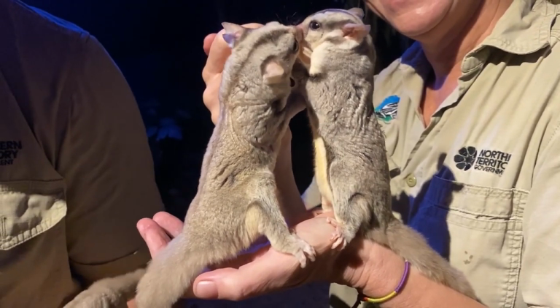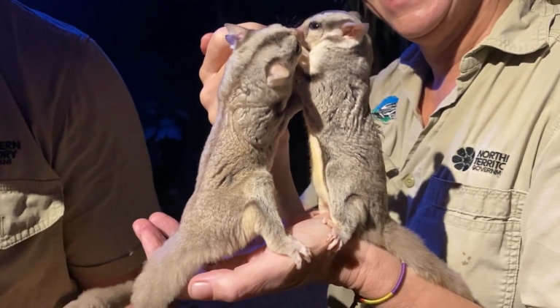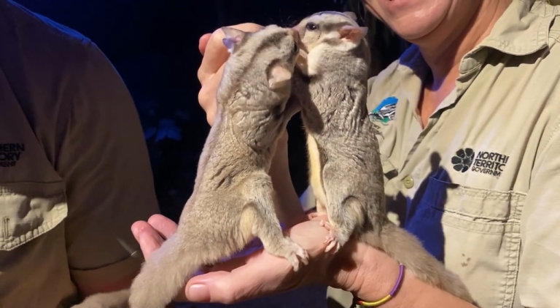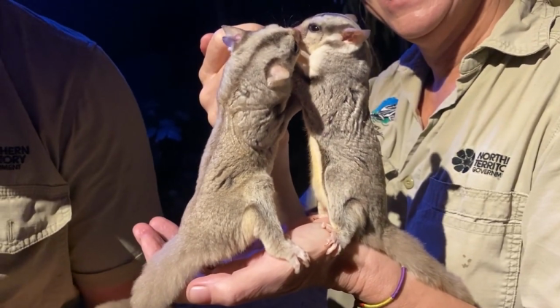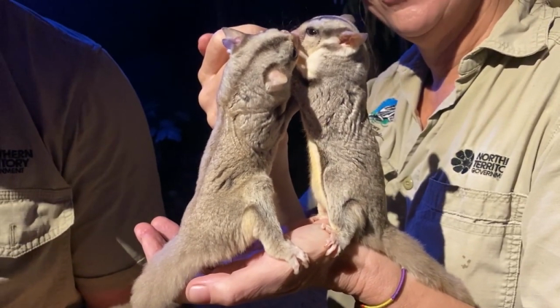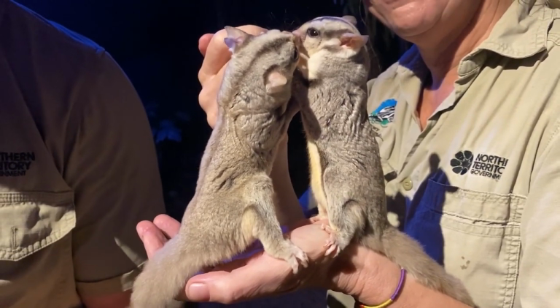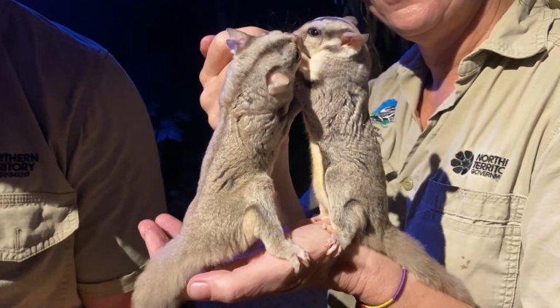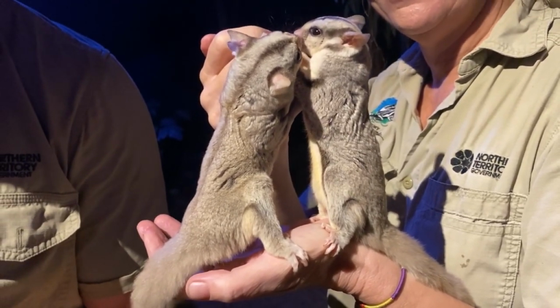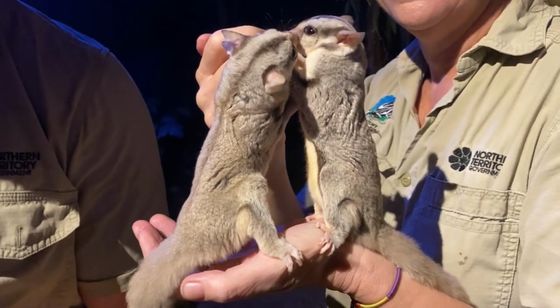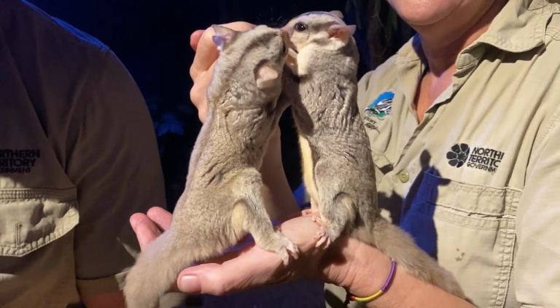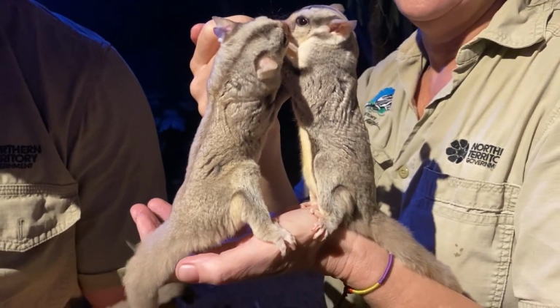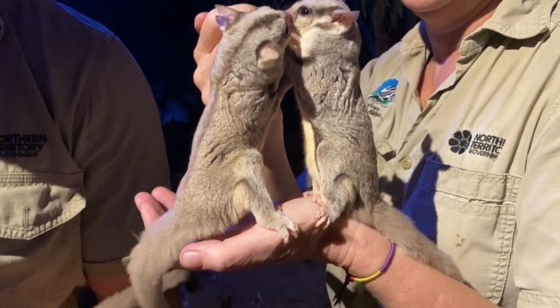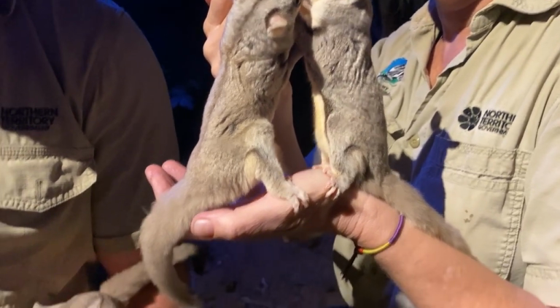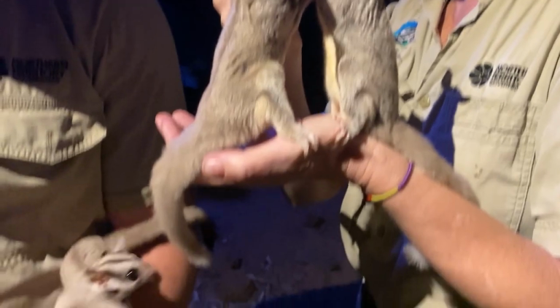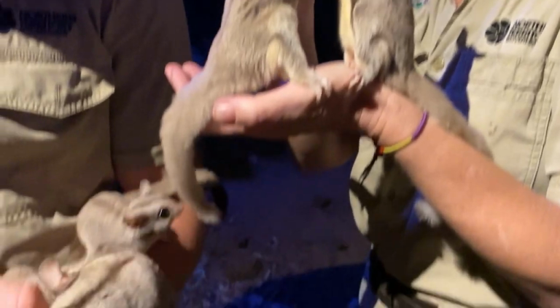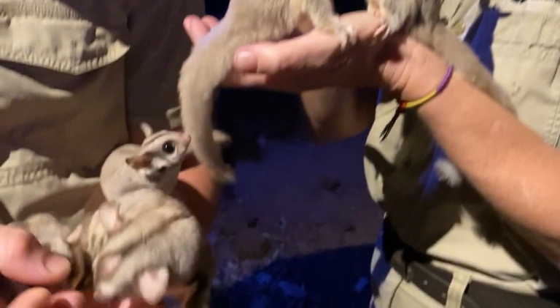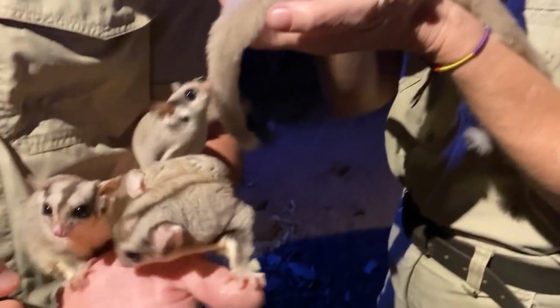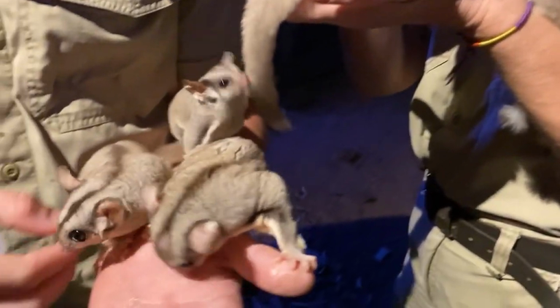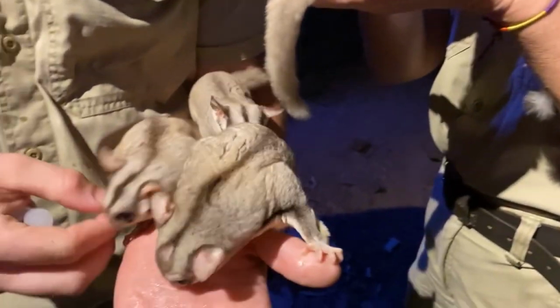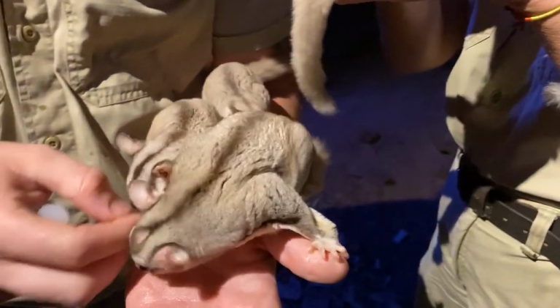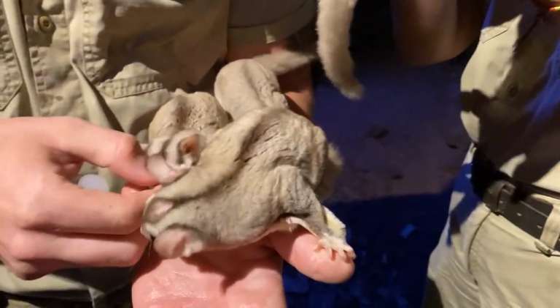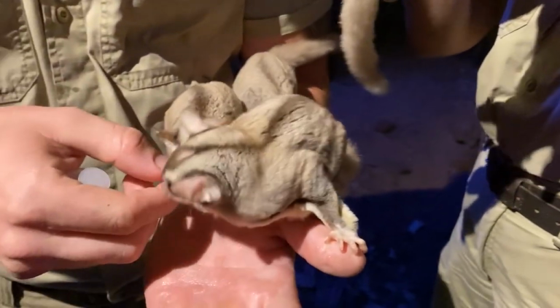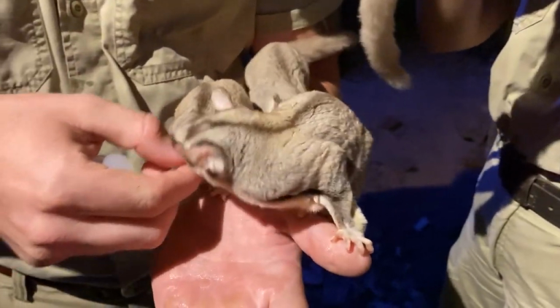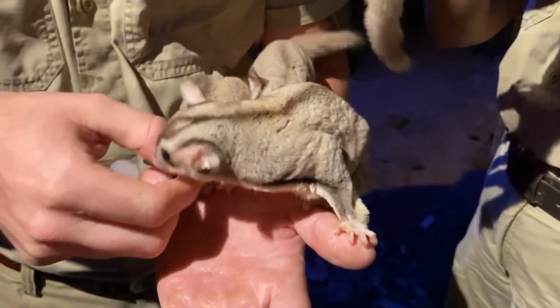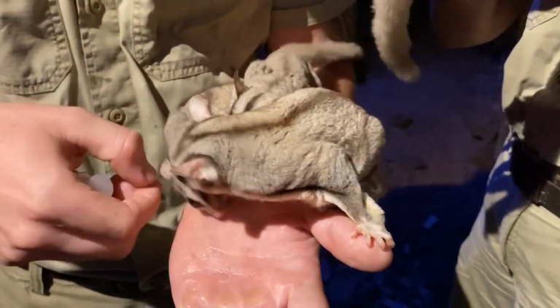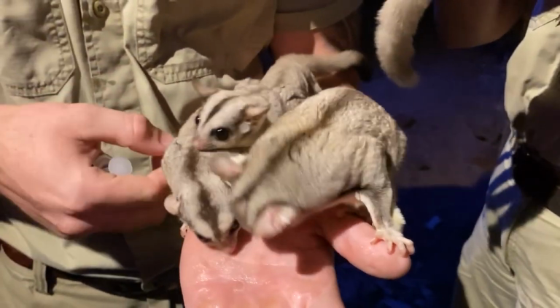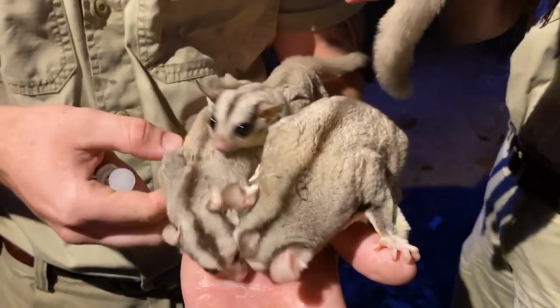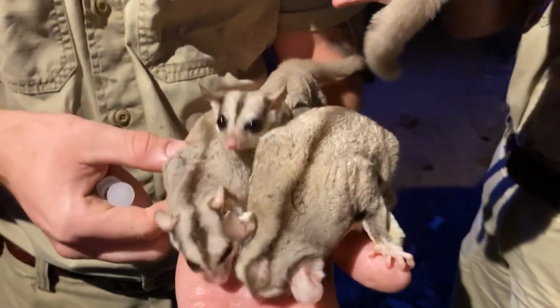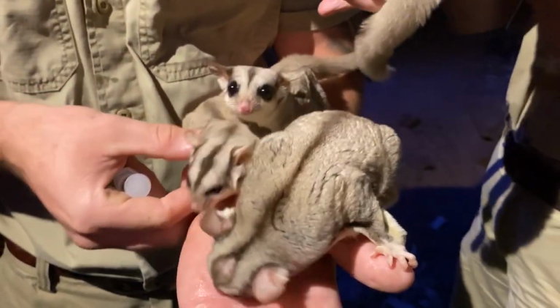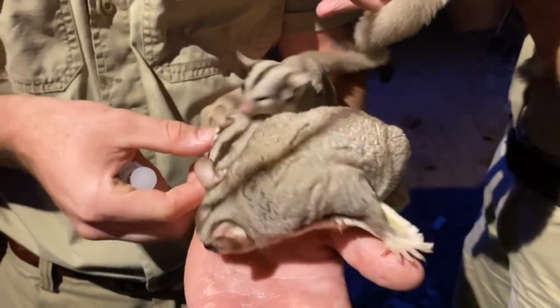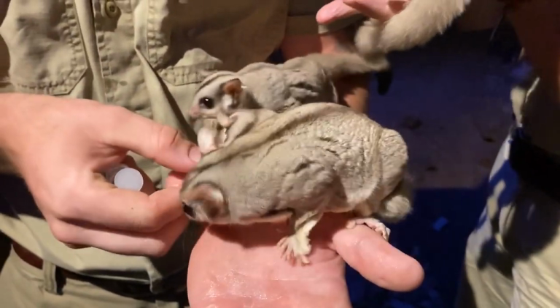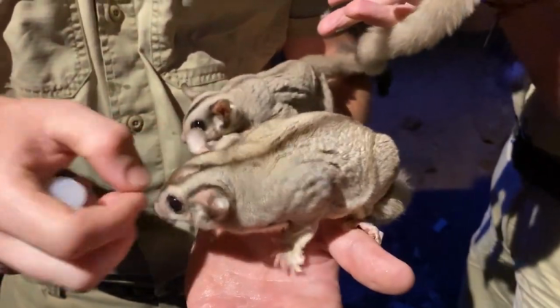They use what we call a gliding apparatus, which is just a little skin flap. If they'll sit still, sometimes they'll let me show you.